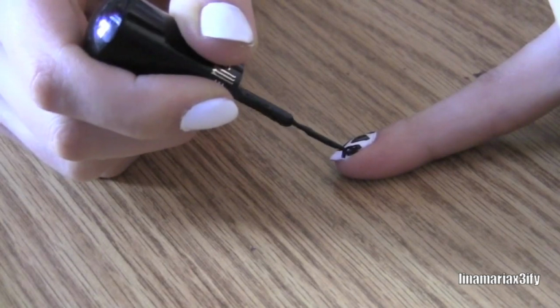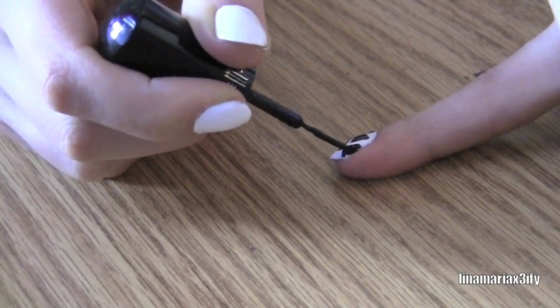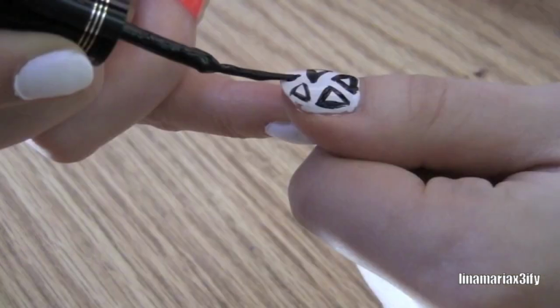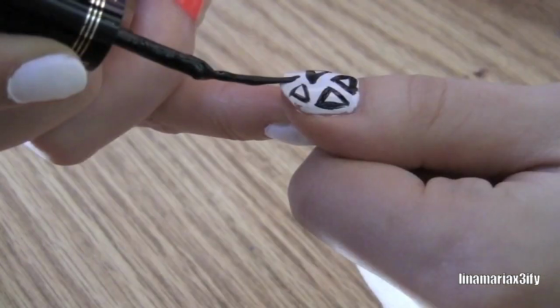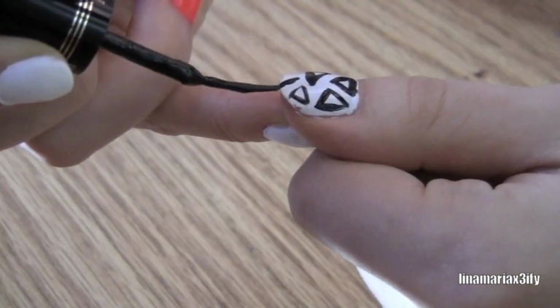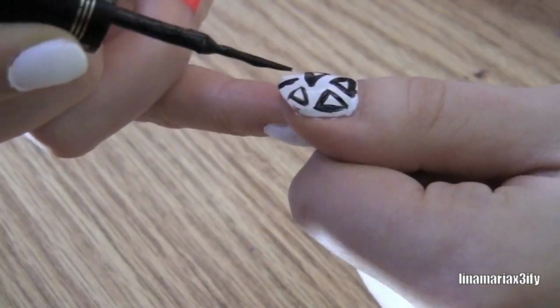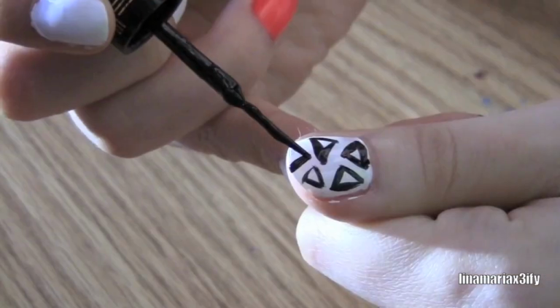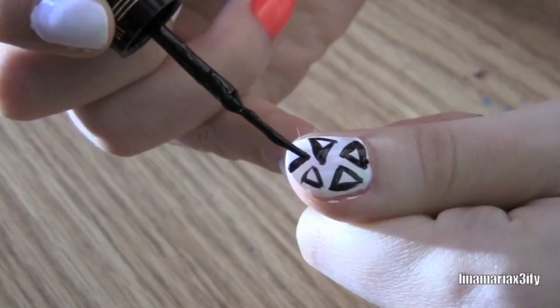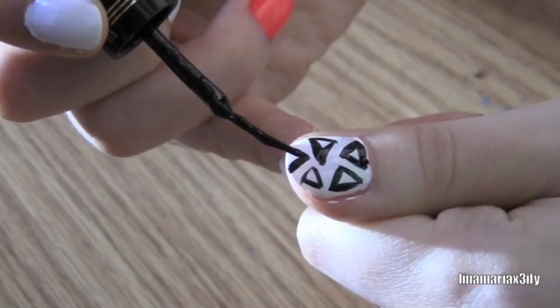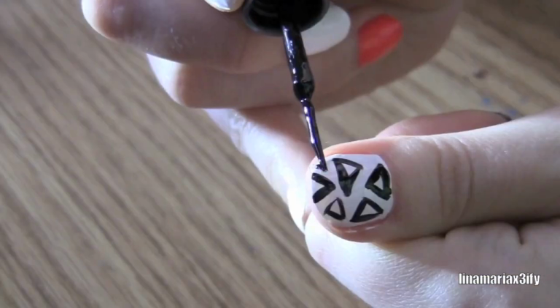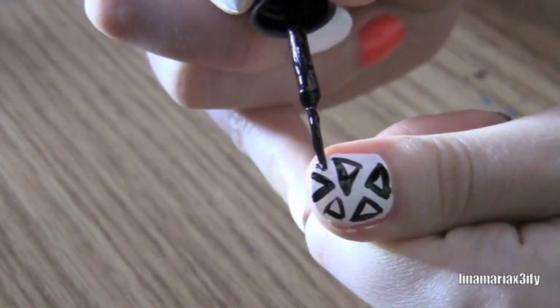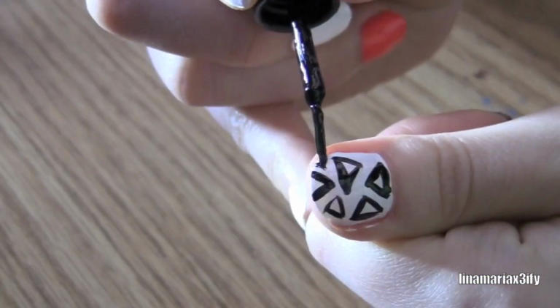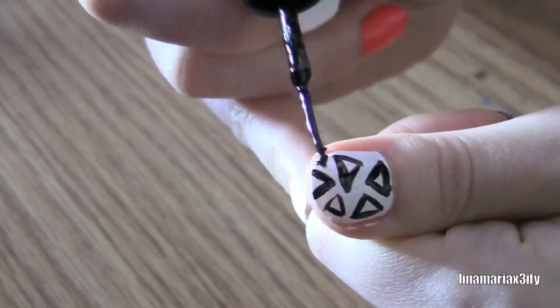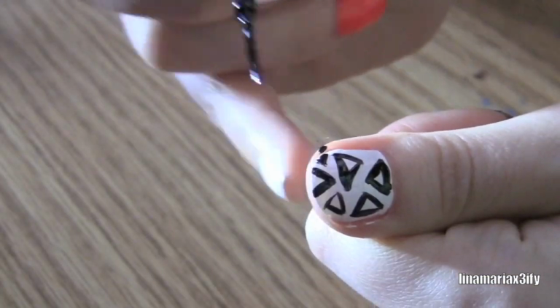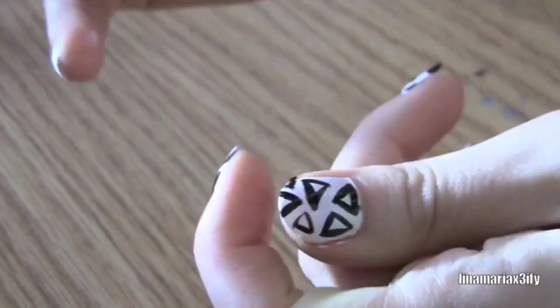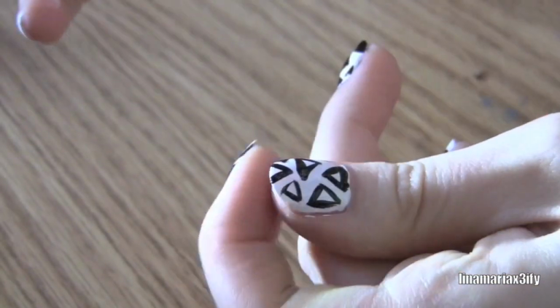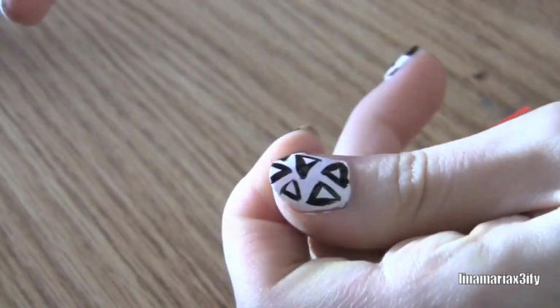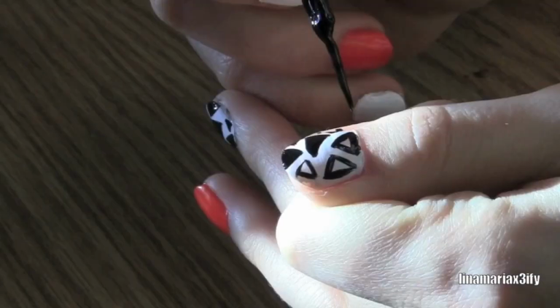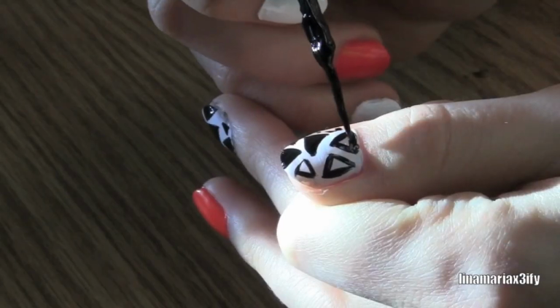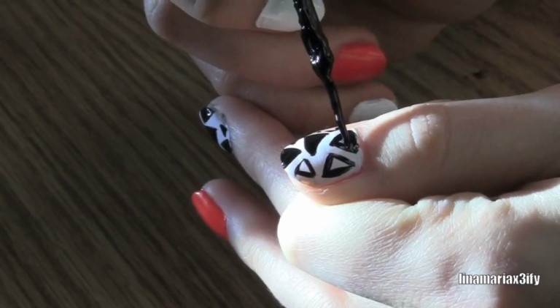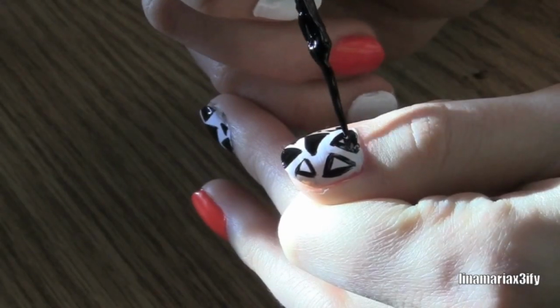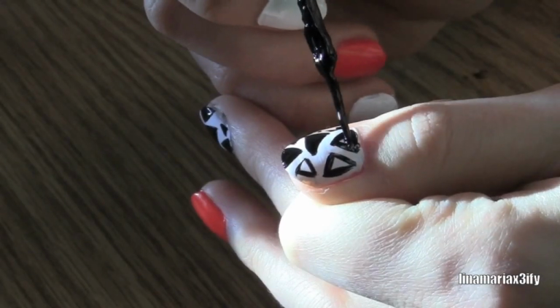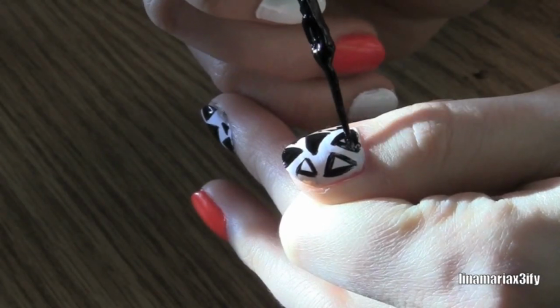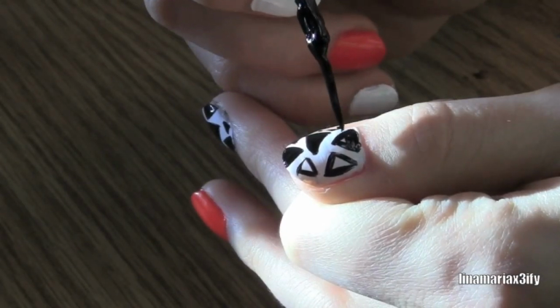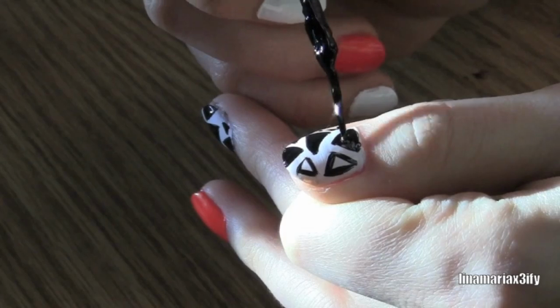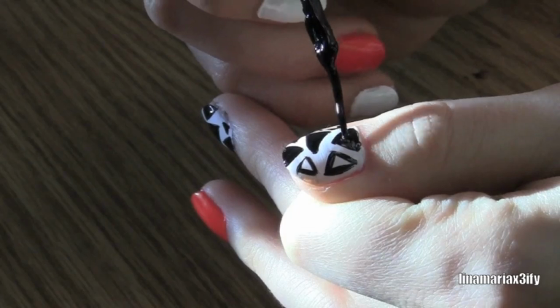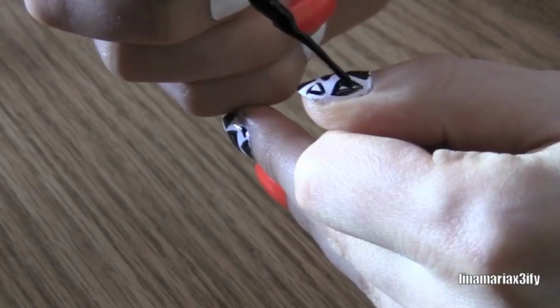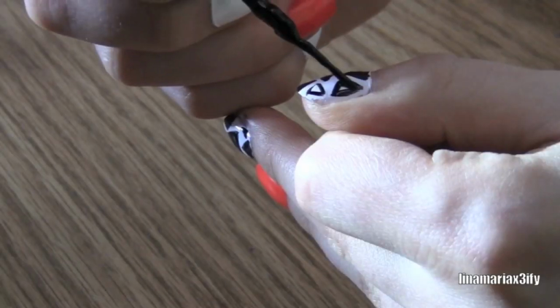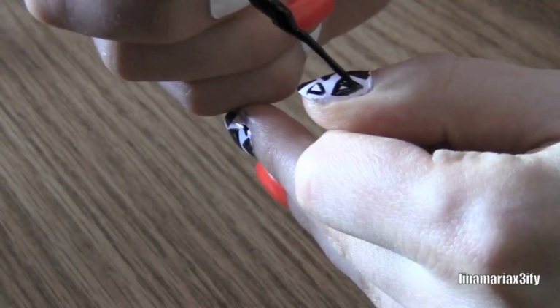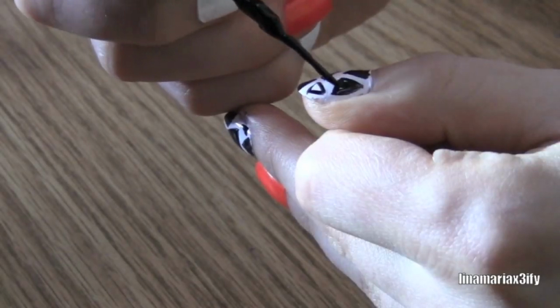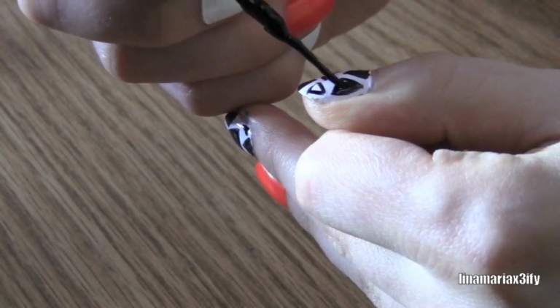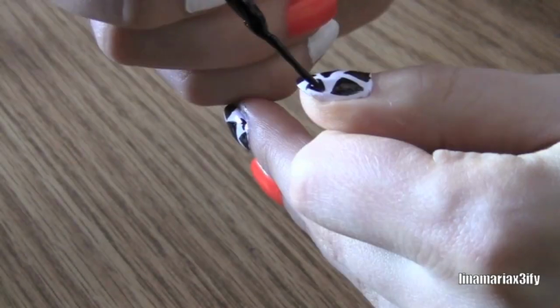If it's easier for you, instead of filling out the triangles as you go, you can draw all the triangles first and just fill them in at the end when you're done.